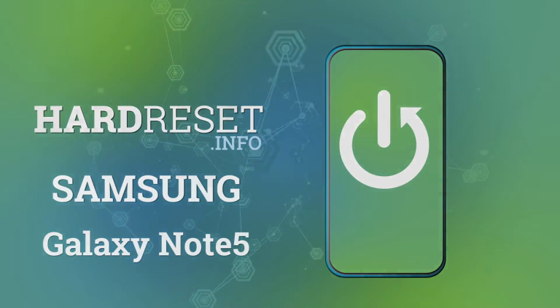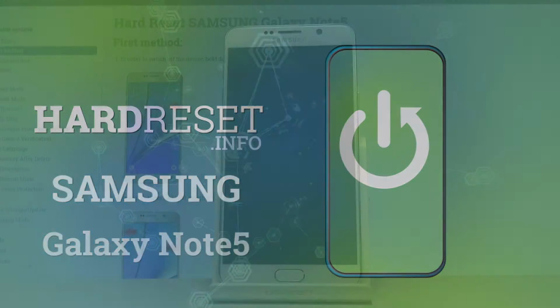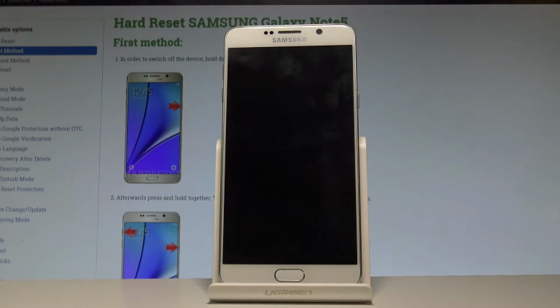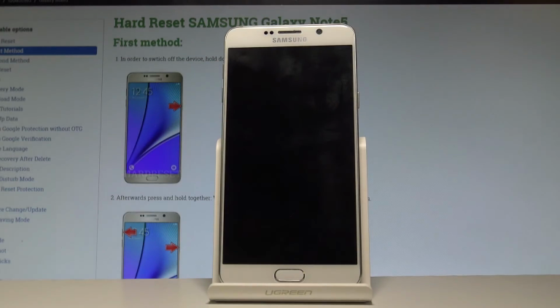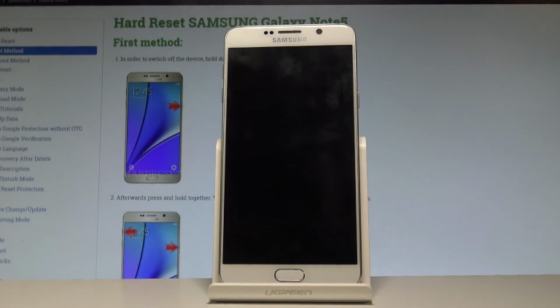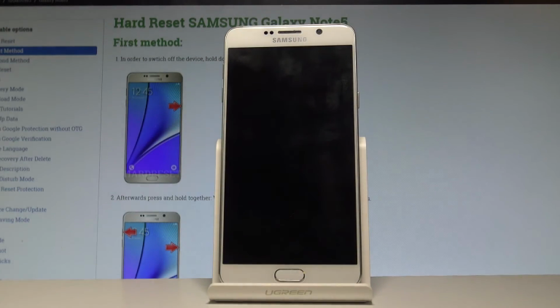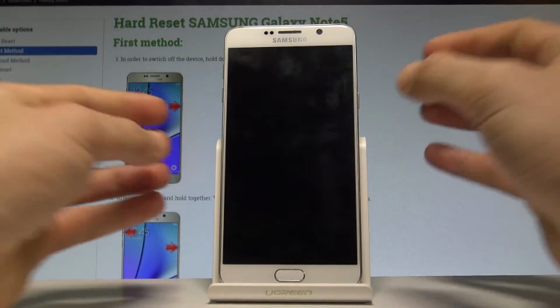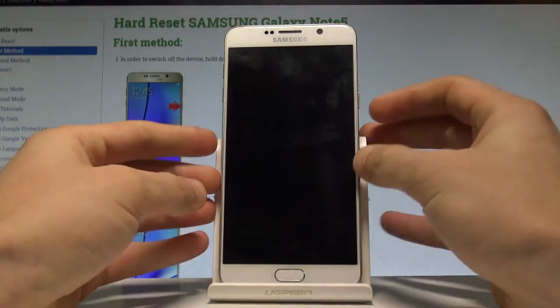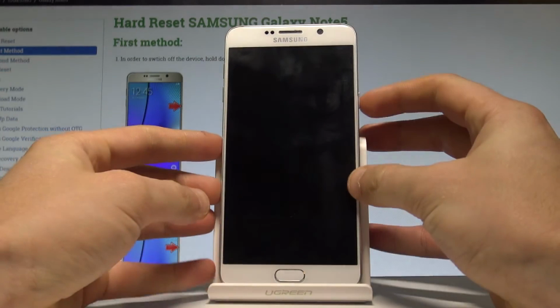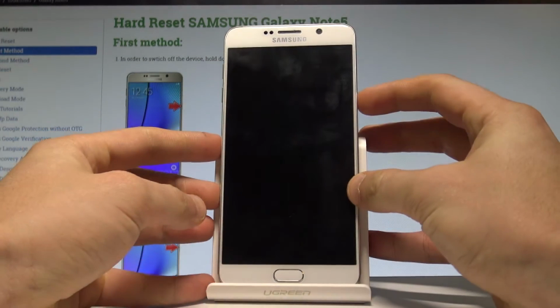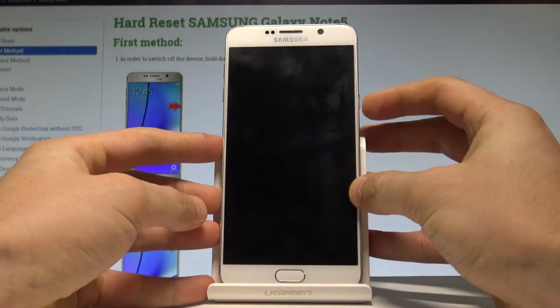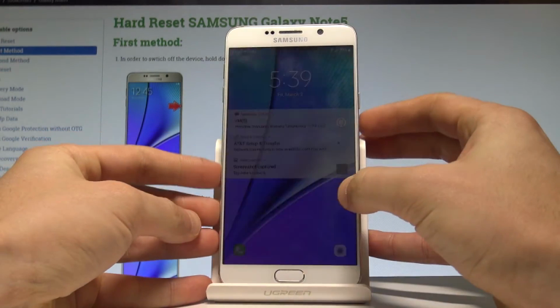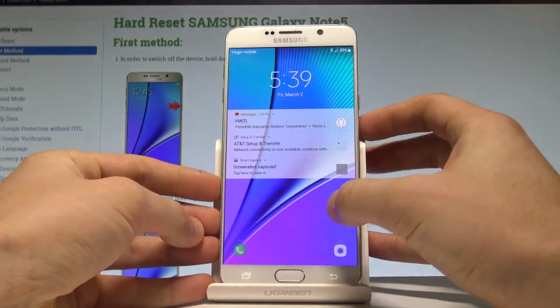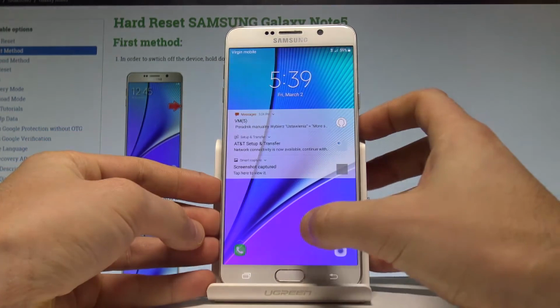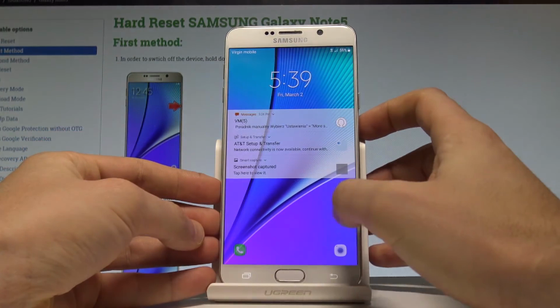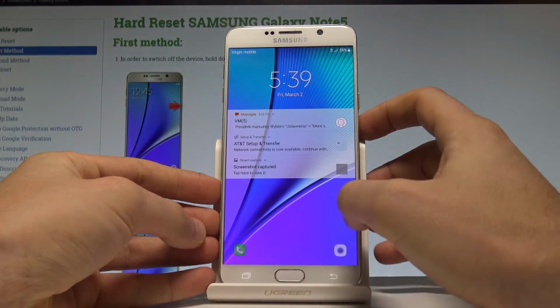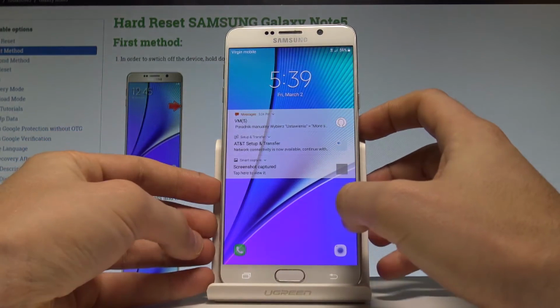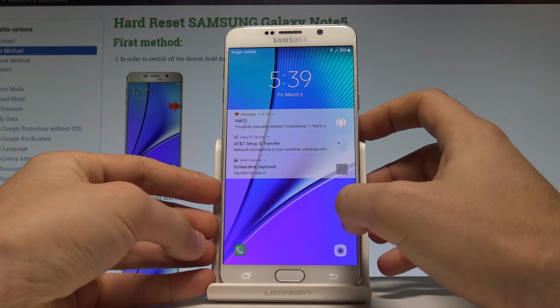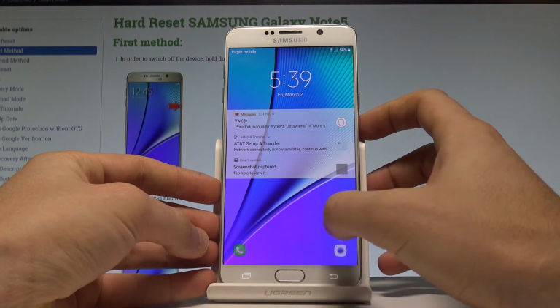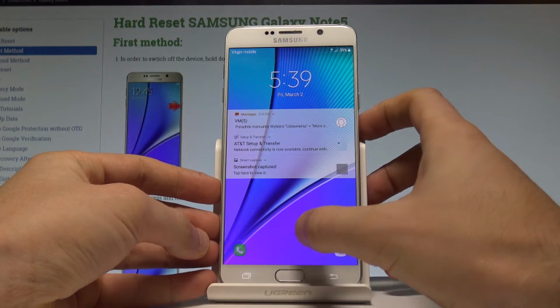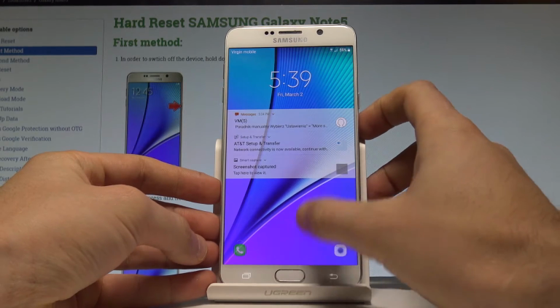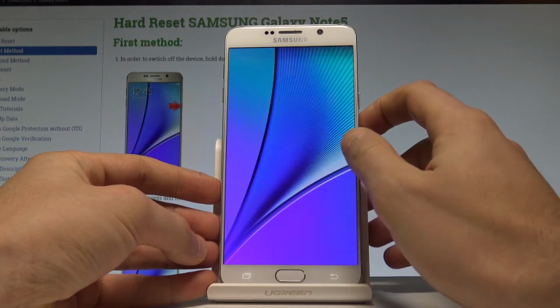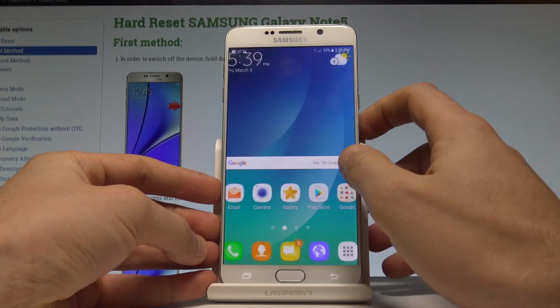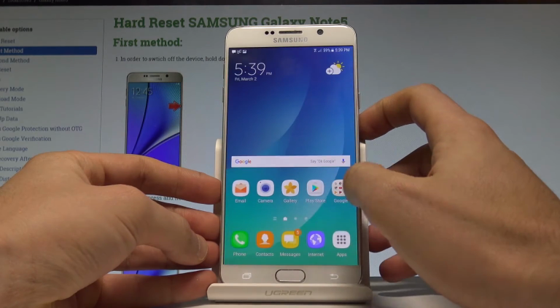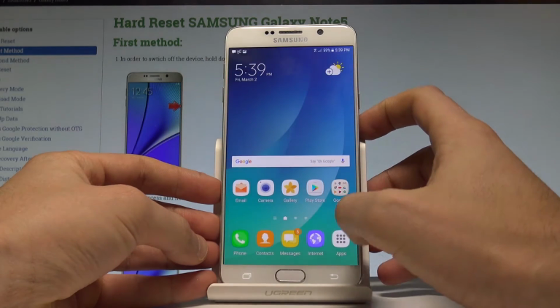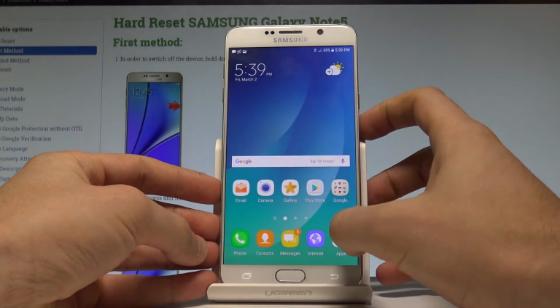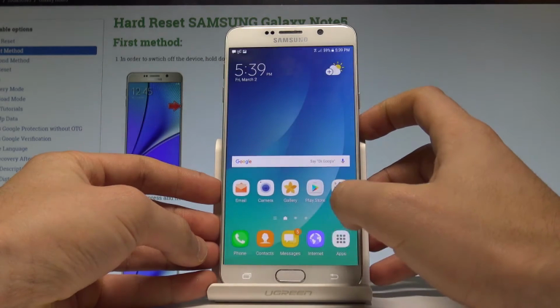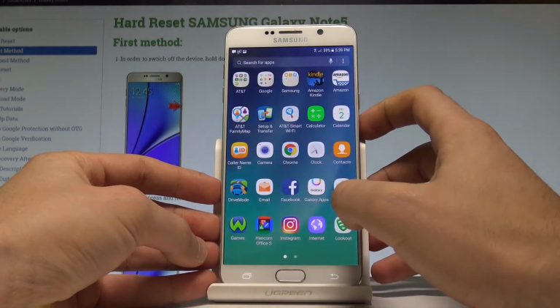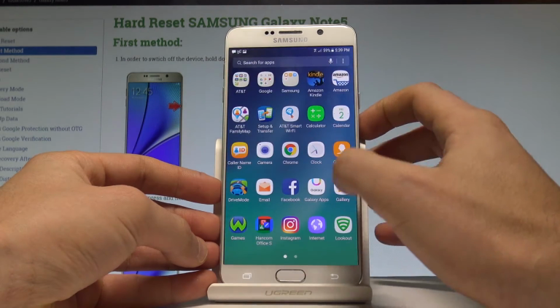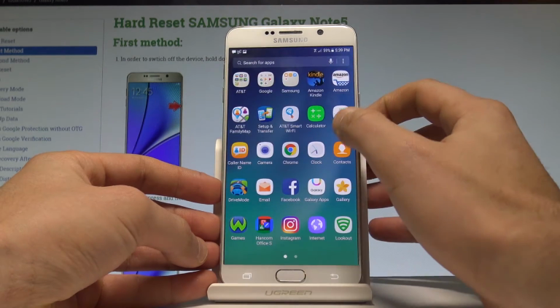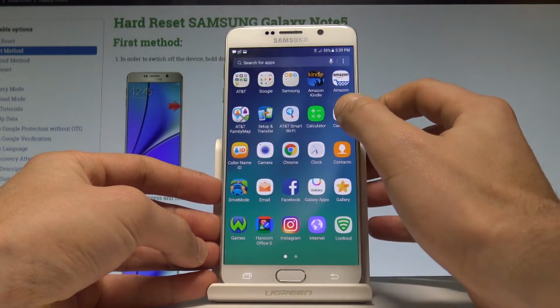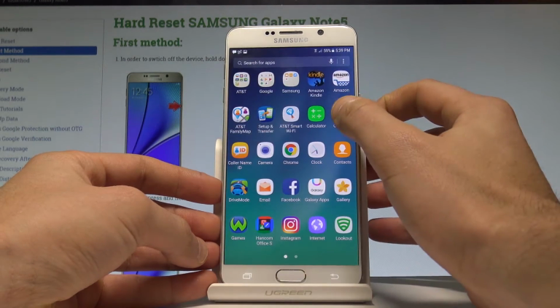Here I have Samsung Galaxy Note 5 and let me show you how to take screenshots on the following device. At the very beginning, let's open the screen that you want to capture.